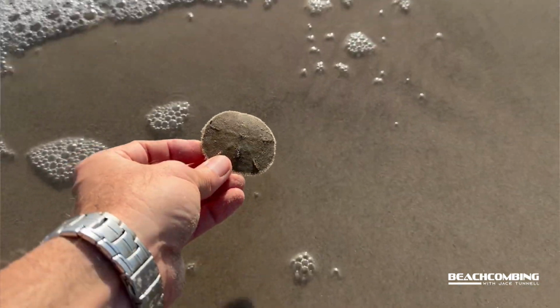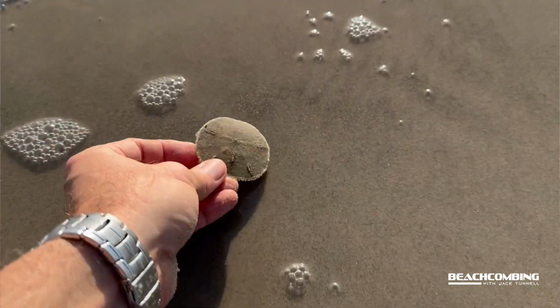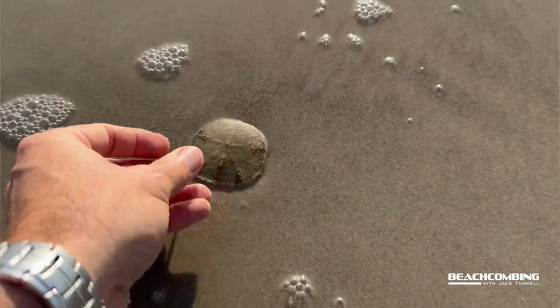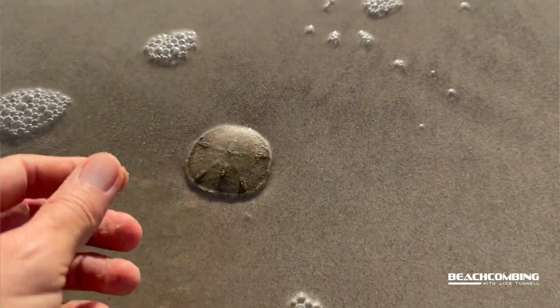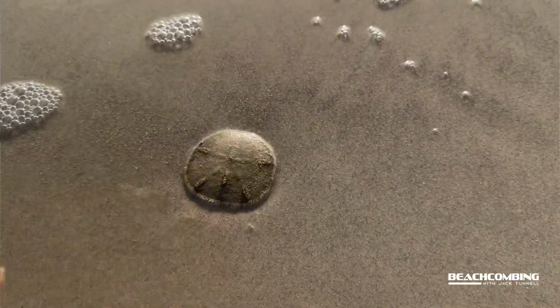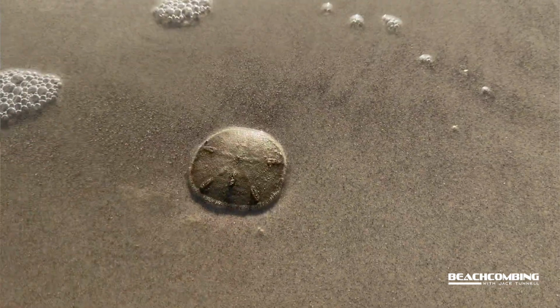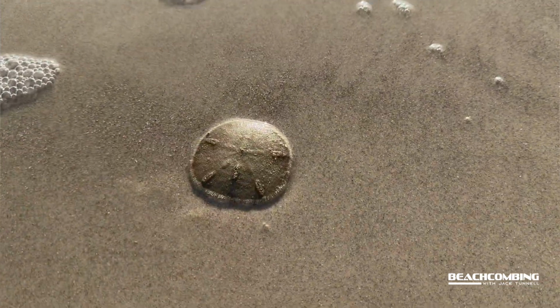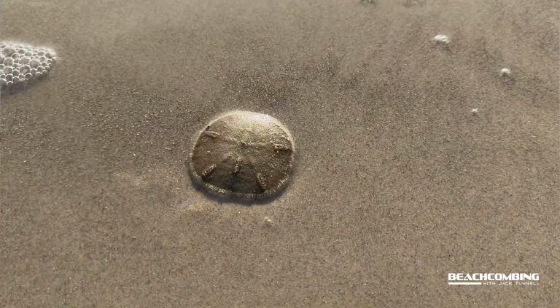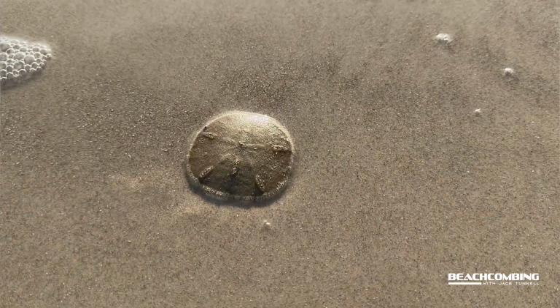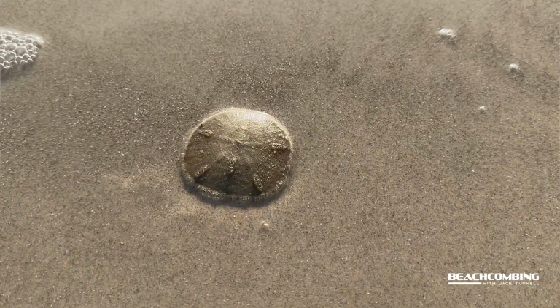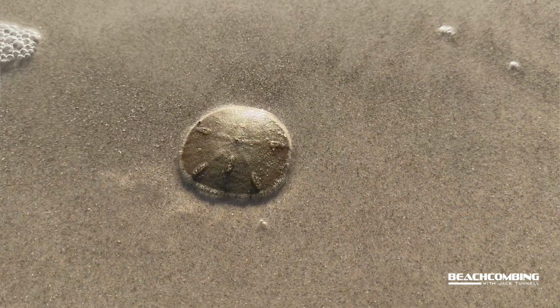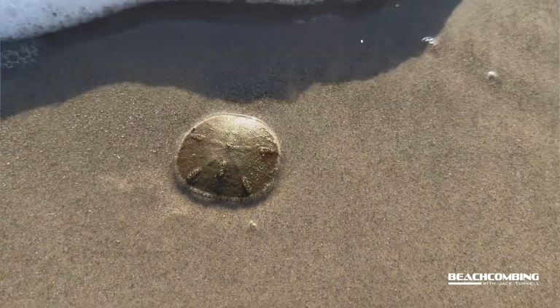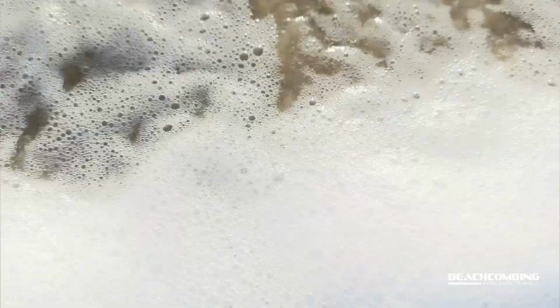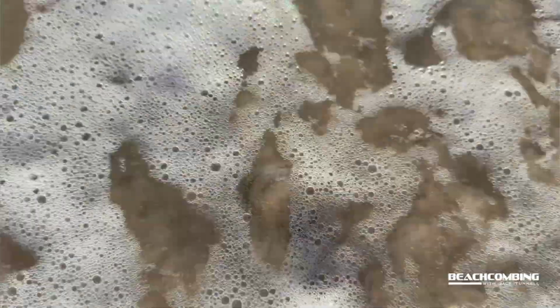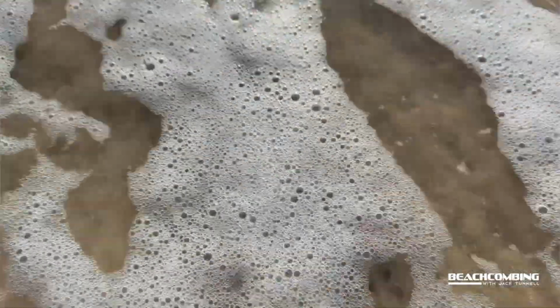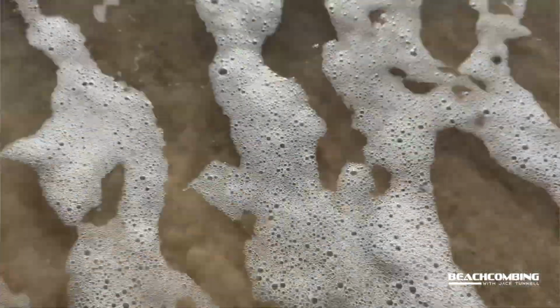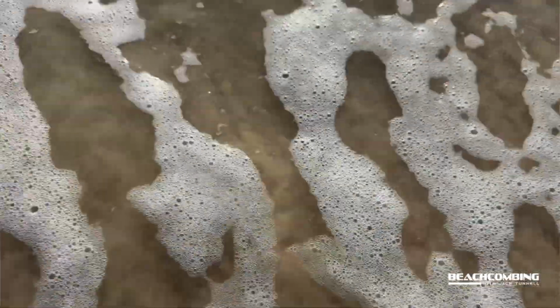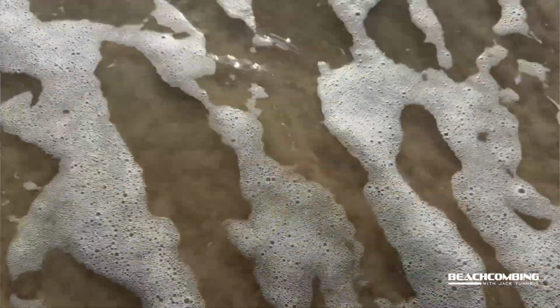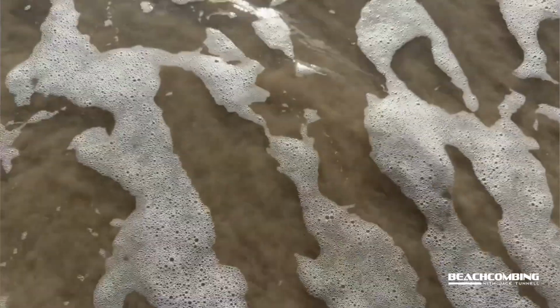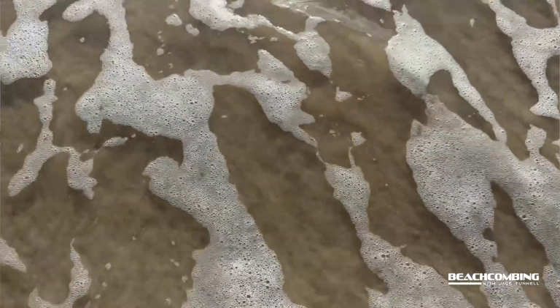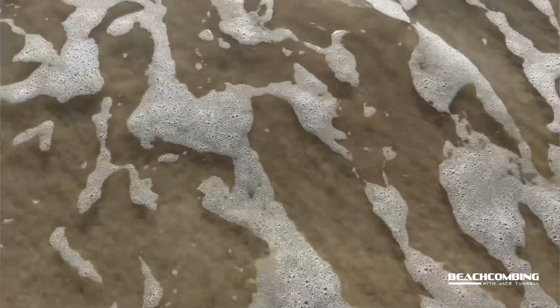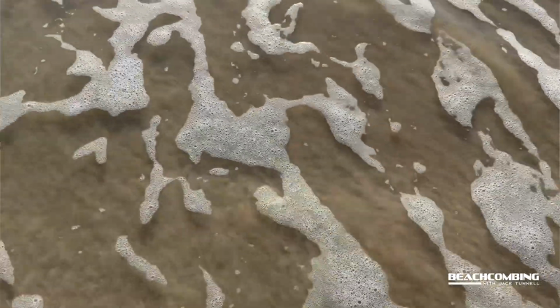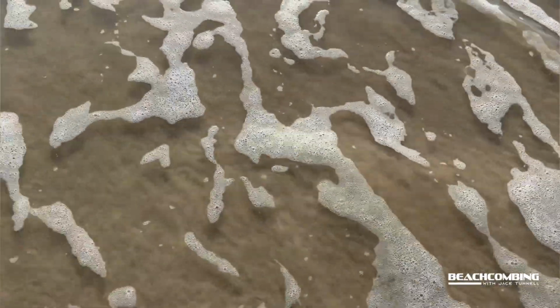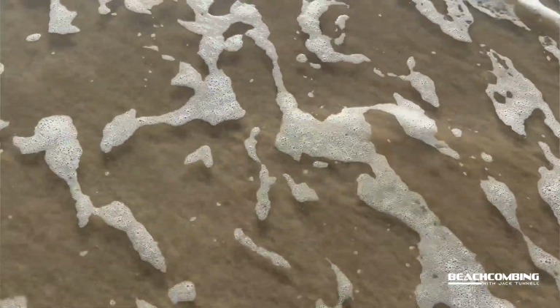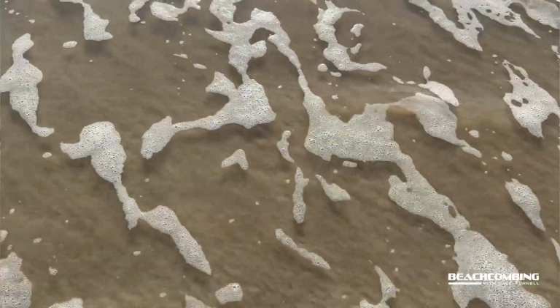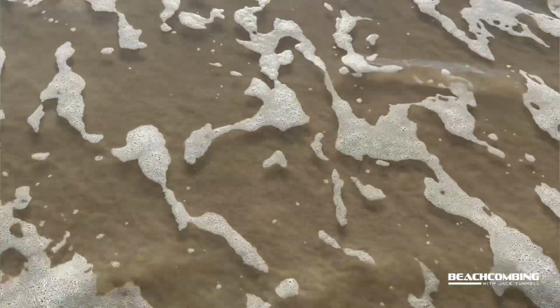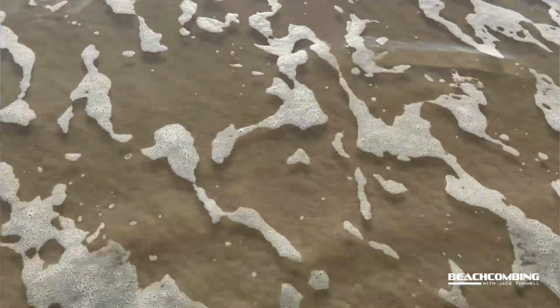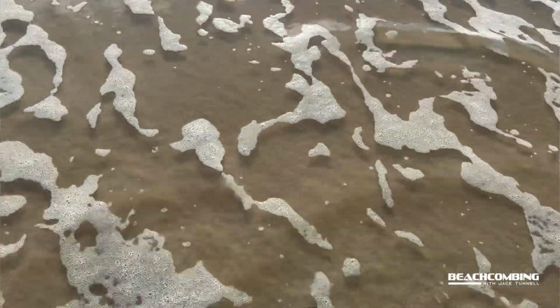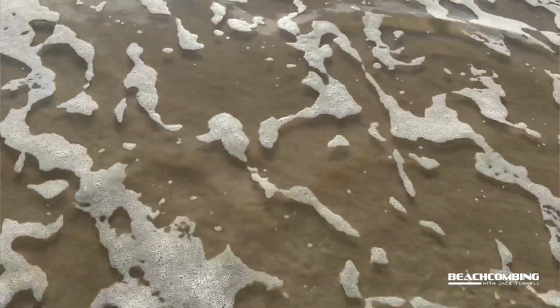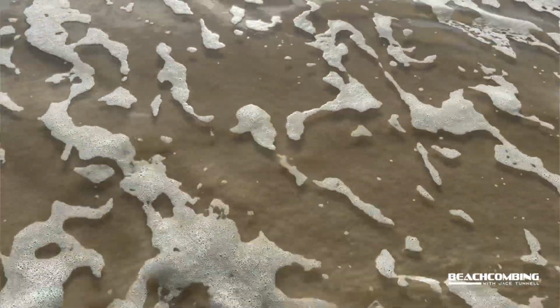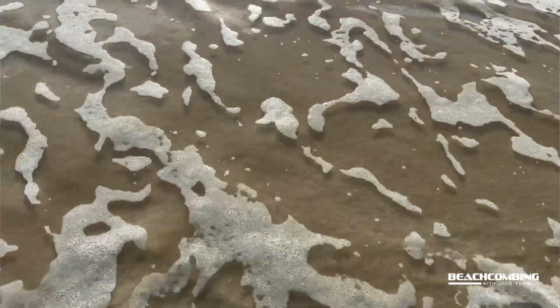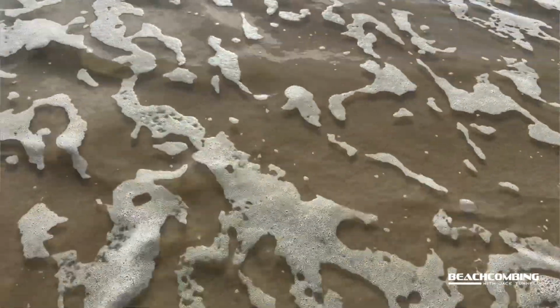With that, I'm going to go ahead and put this back into the water. We'll talk to you on the next beachcombing — thanks, bye.